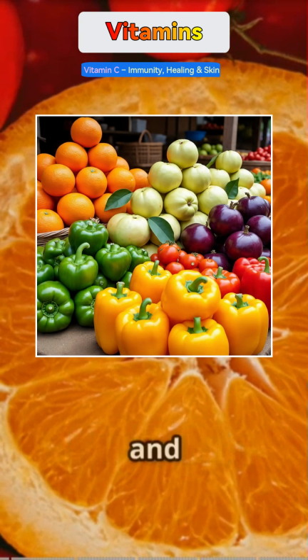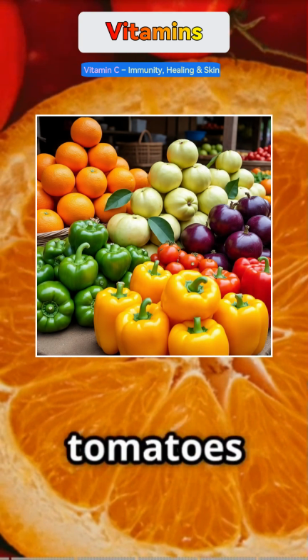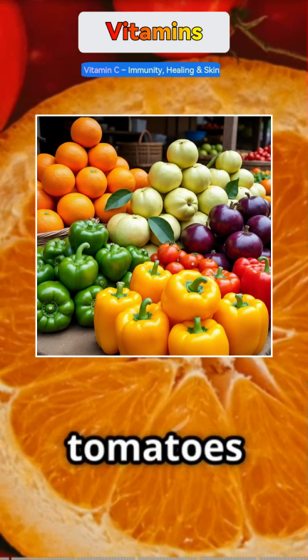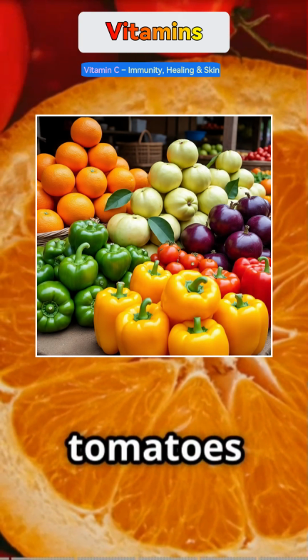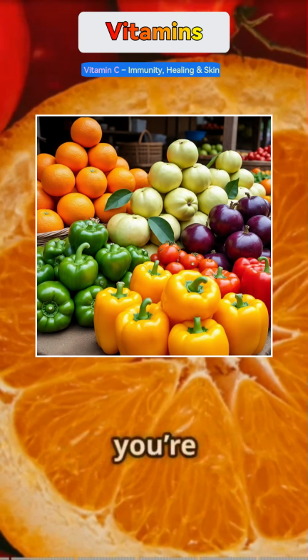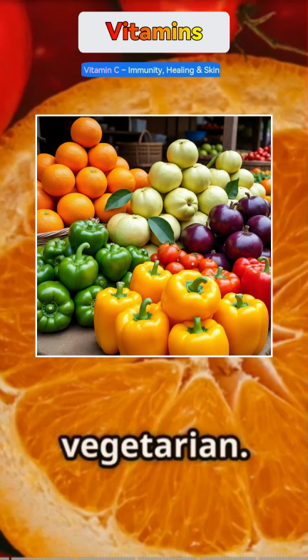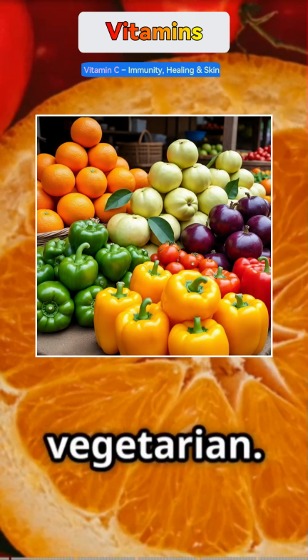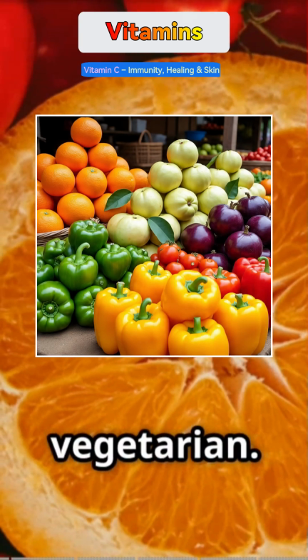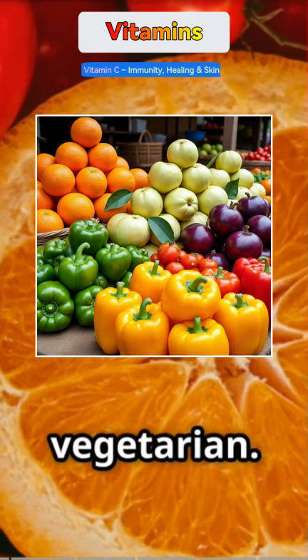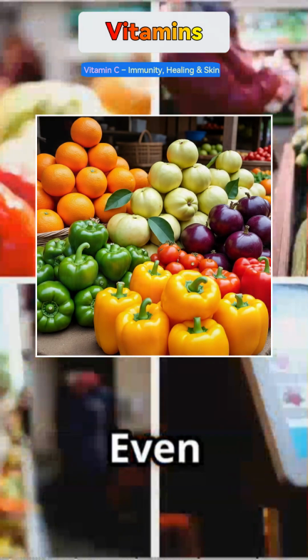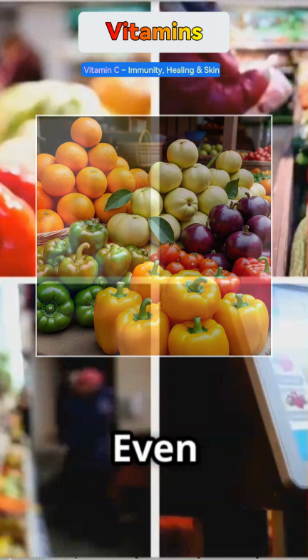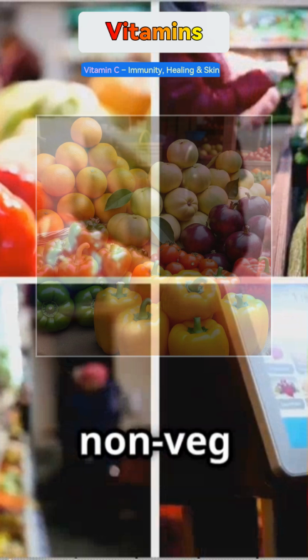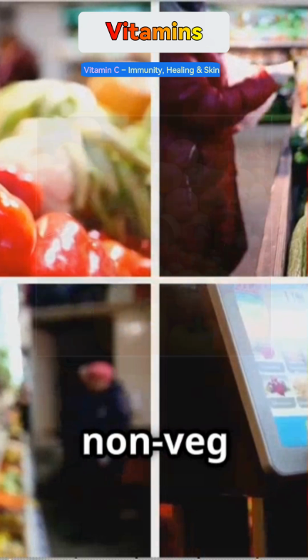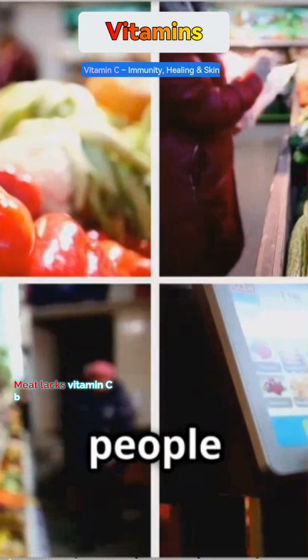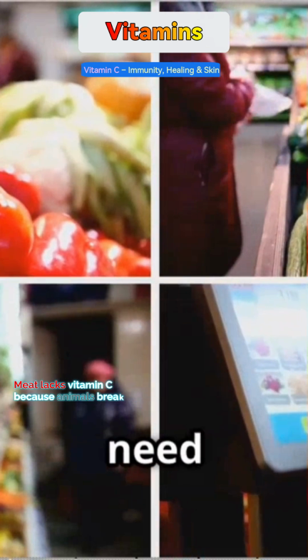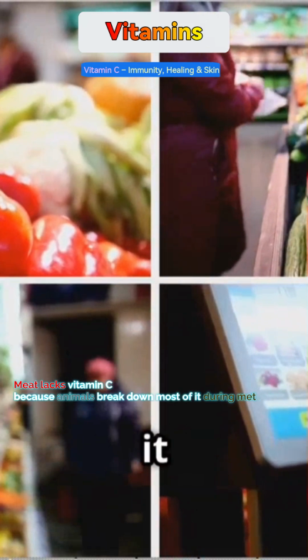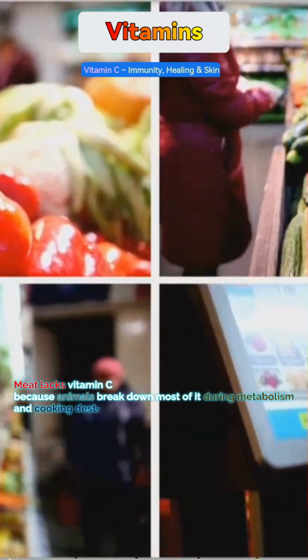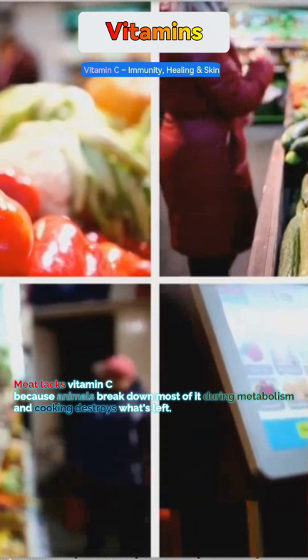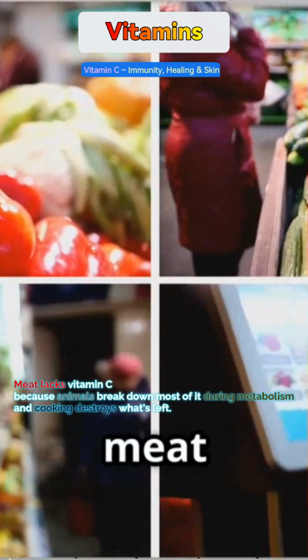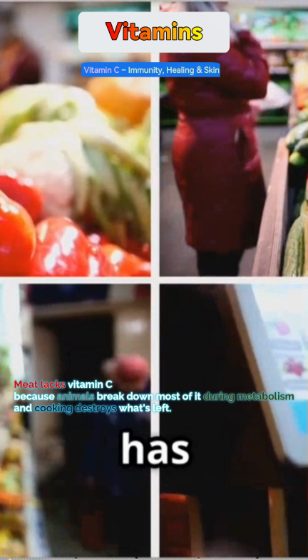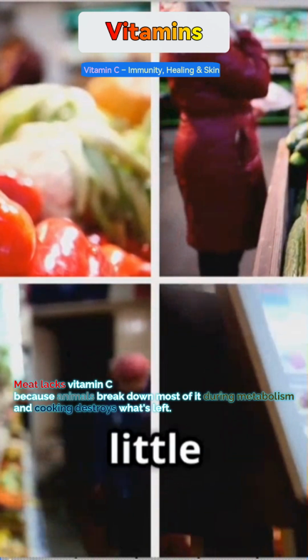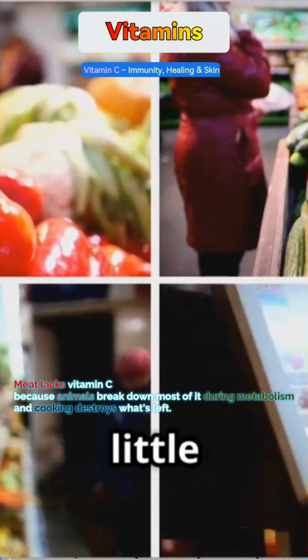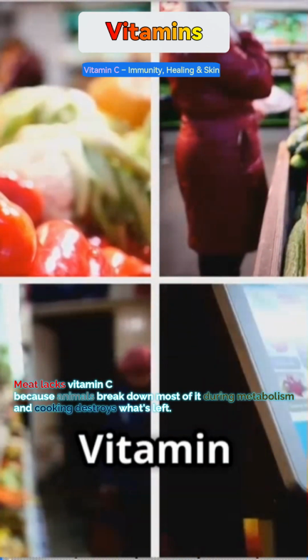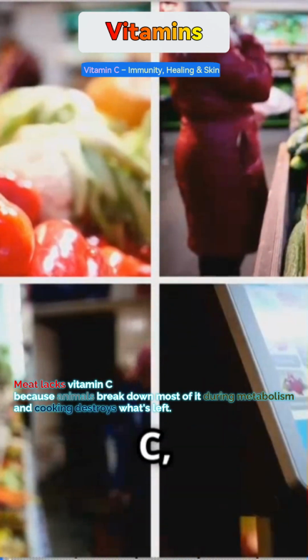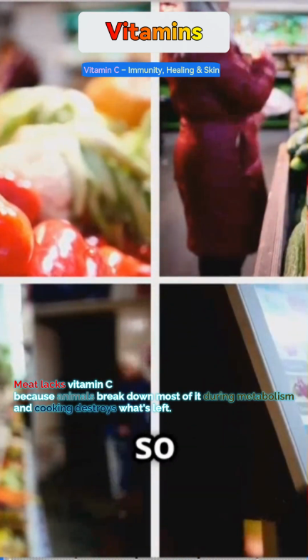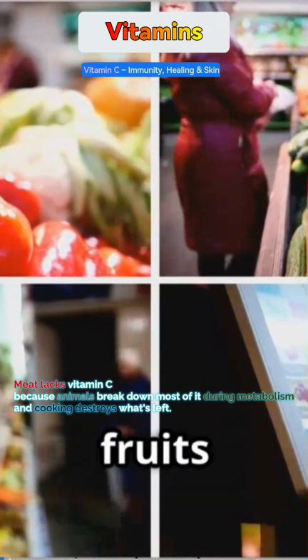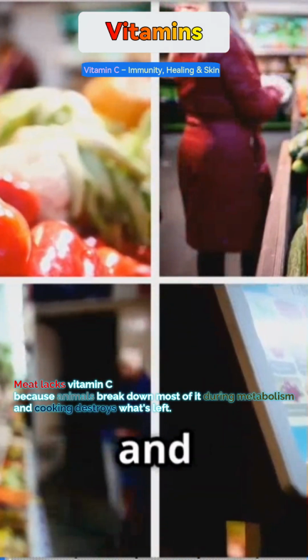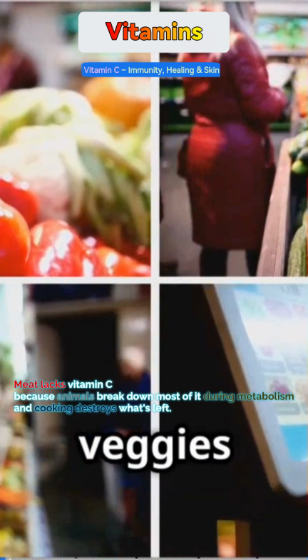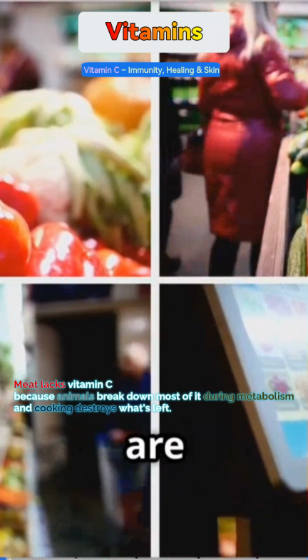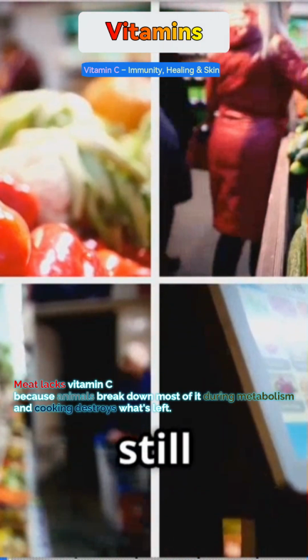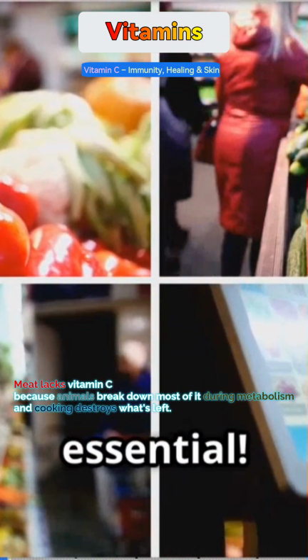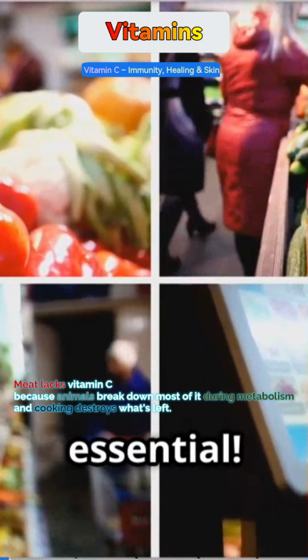Even non-veg people need Vitamin C — meat has very little of it, so fruits and vegetables are still essential for everyone.